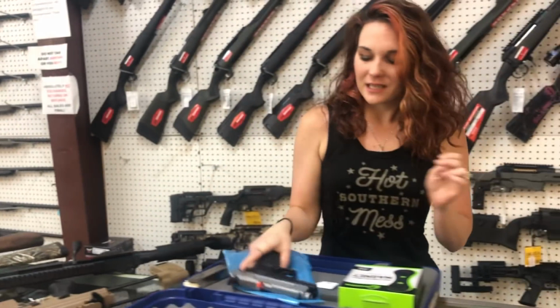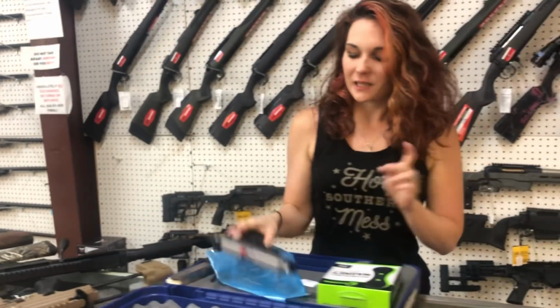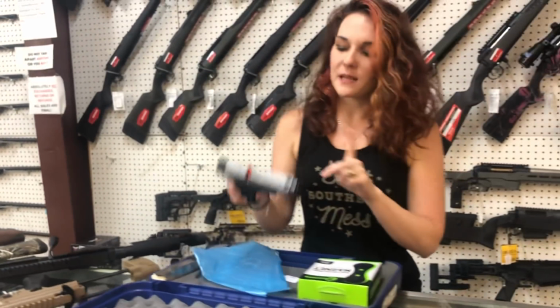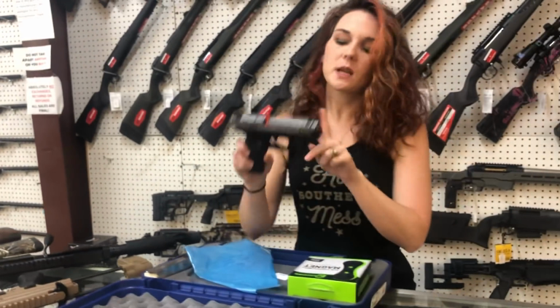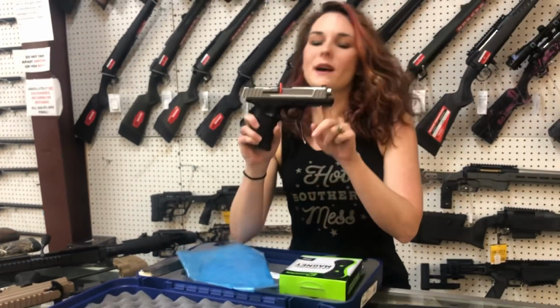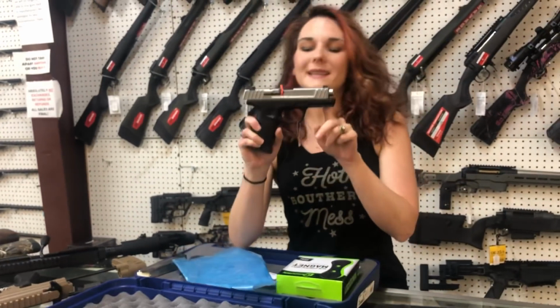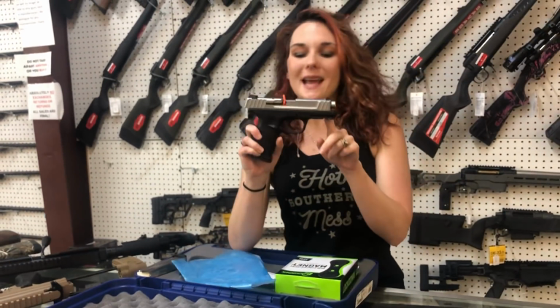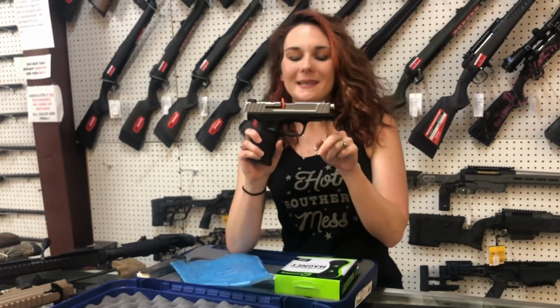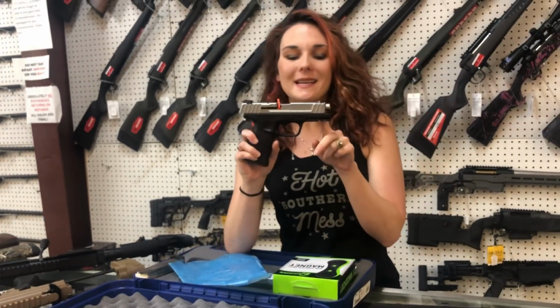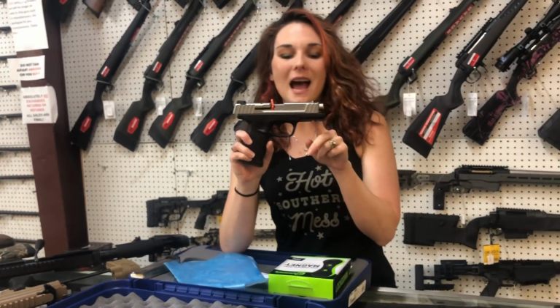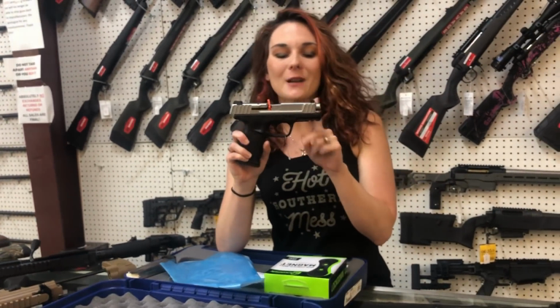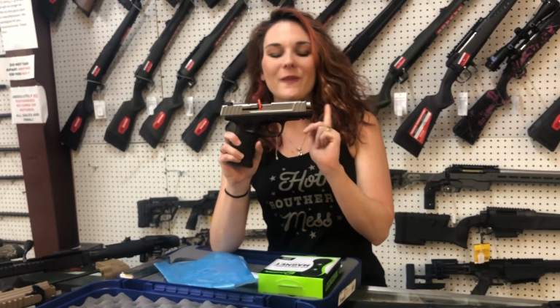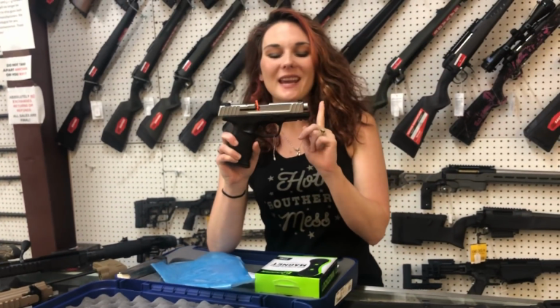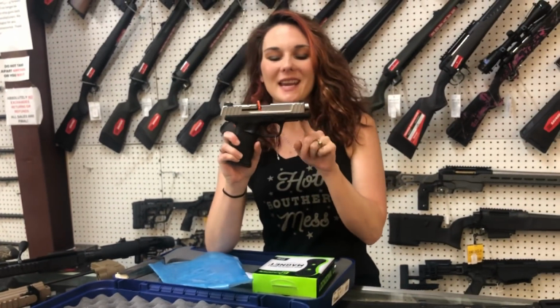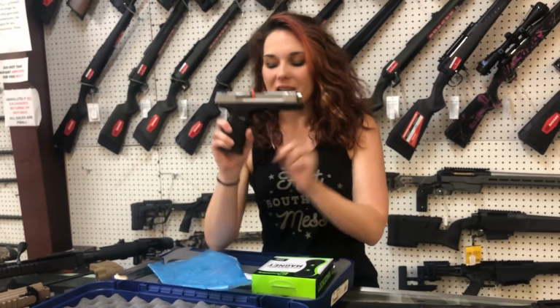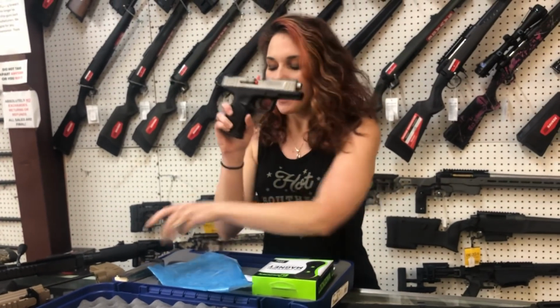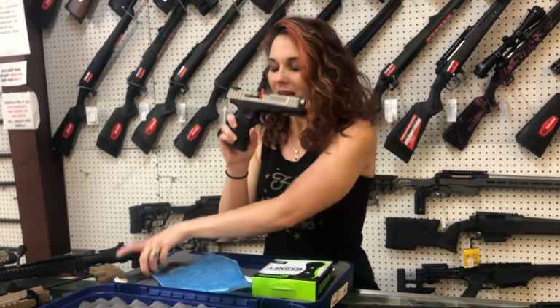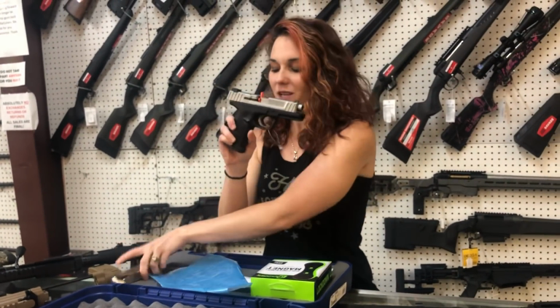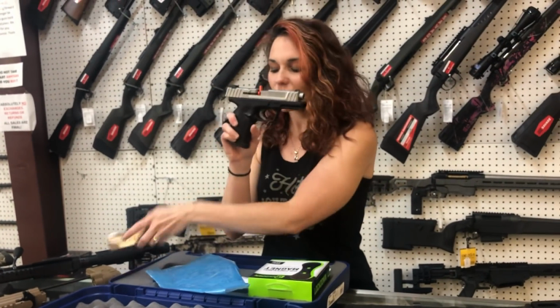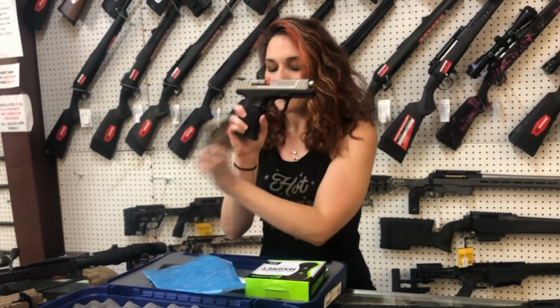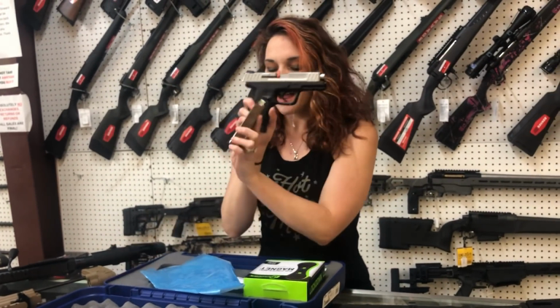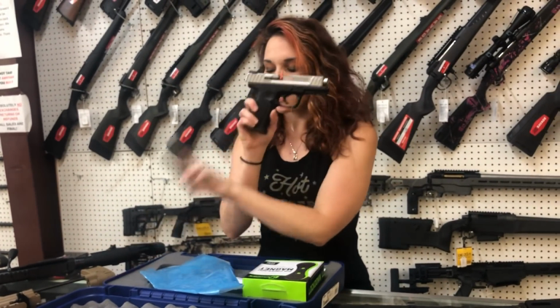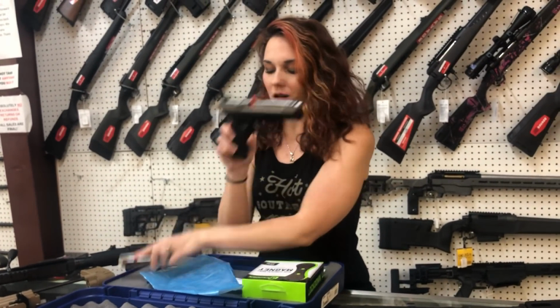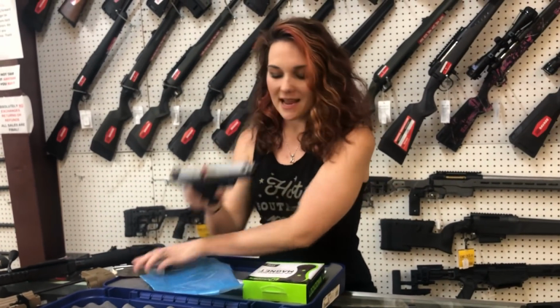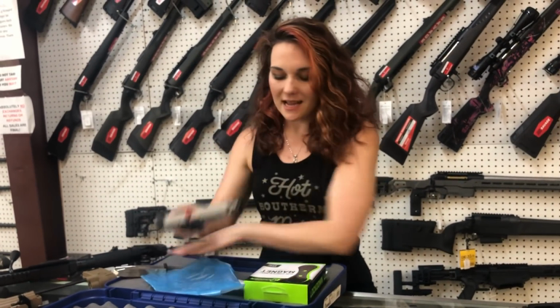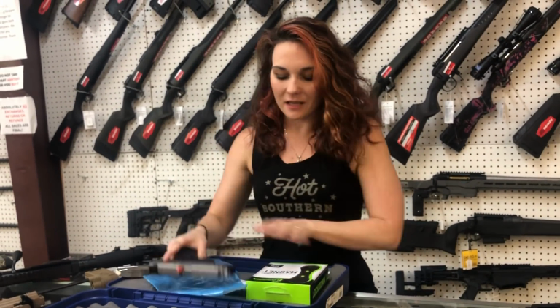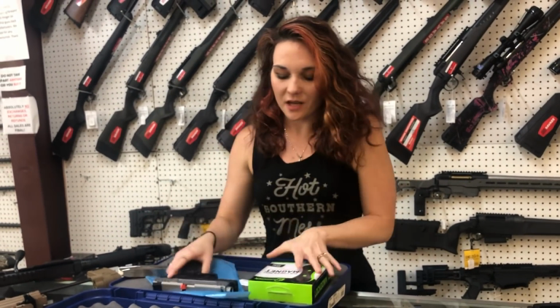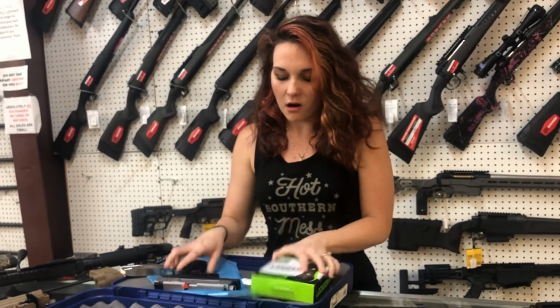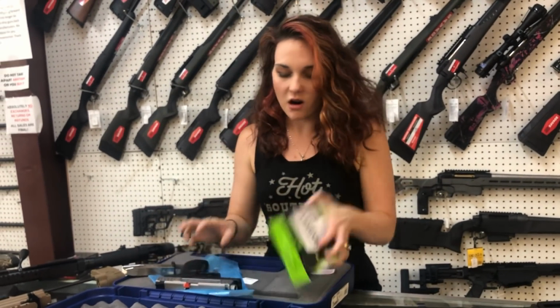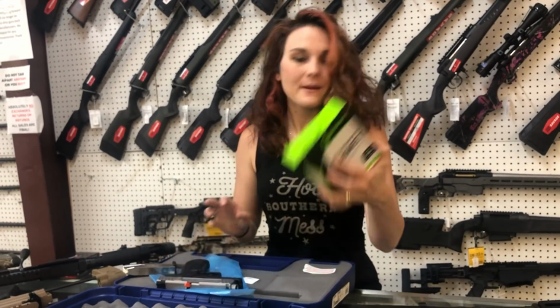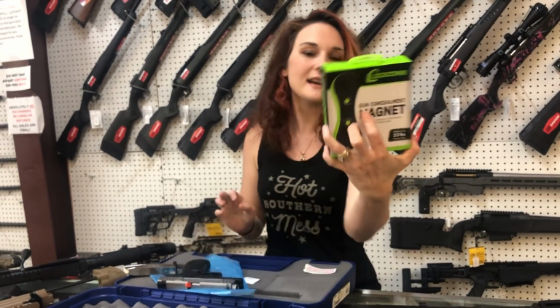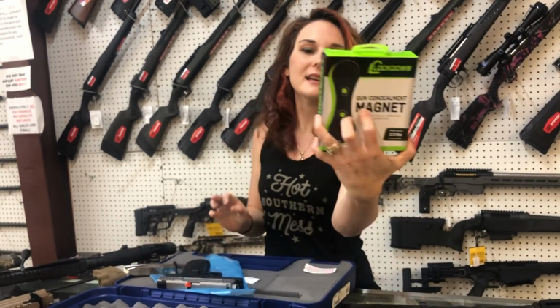Smith & Wesson SD9 VE — extra mag, y'all, and the car magnet.